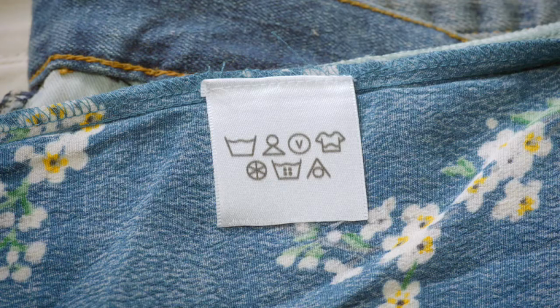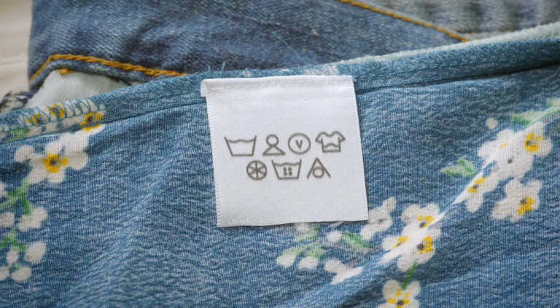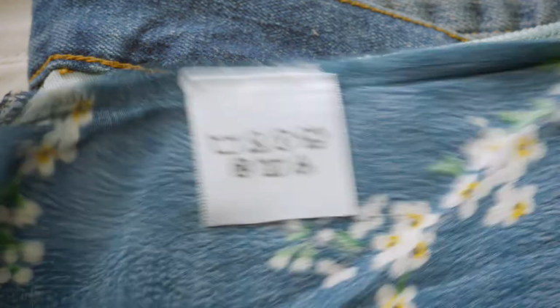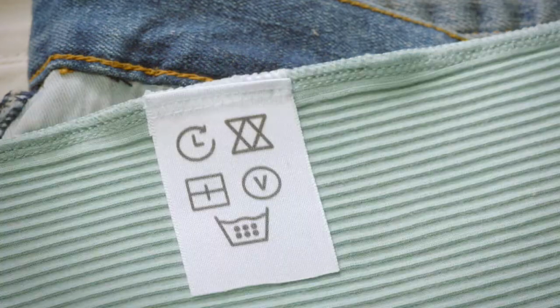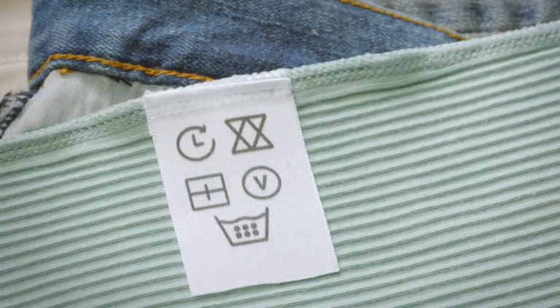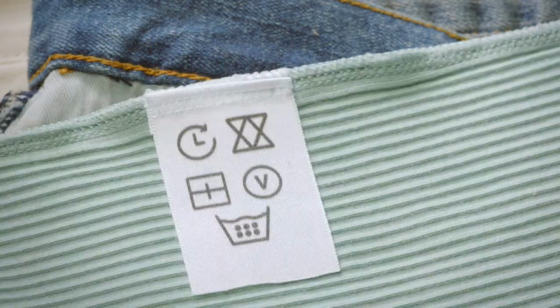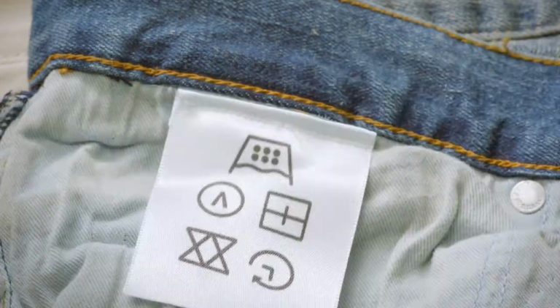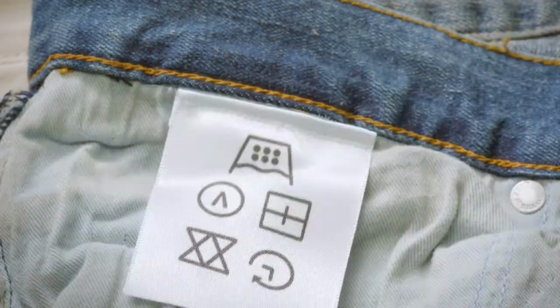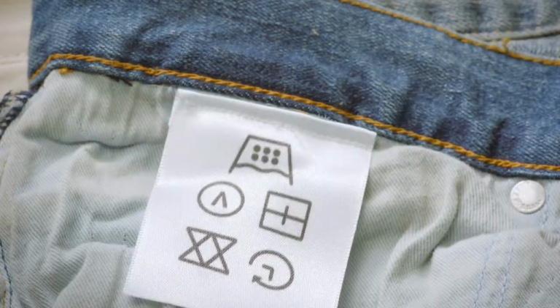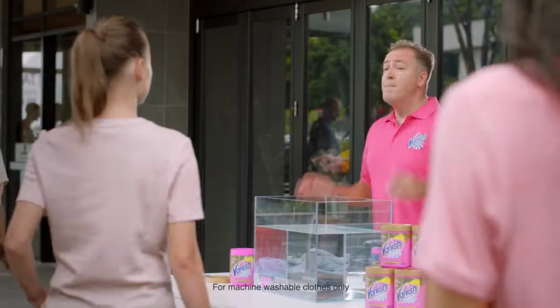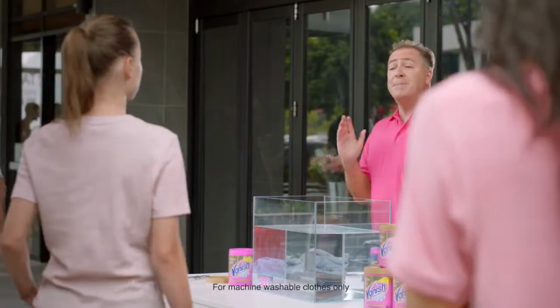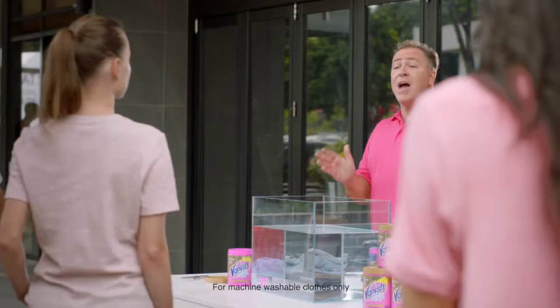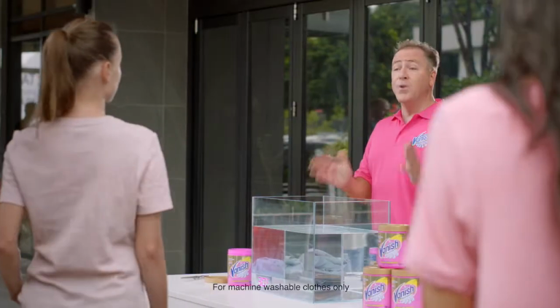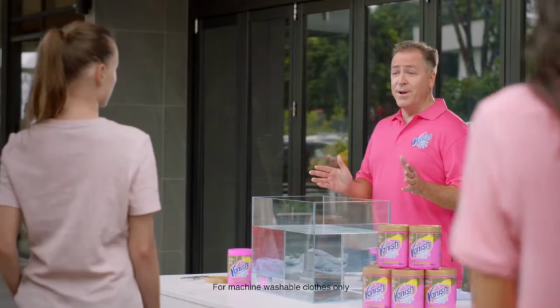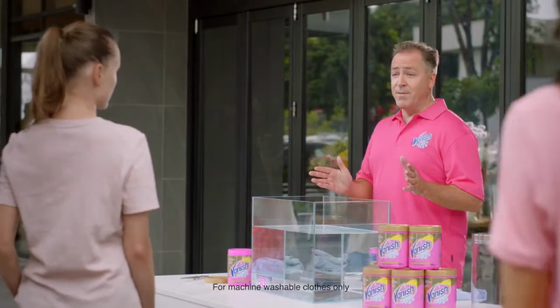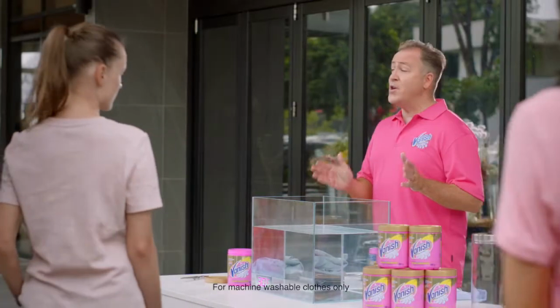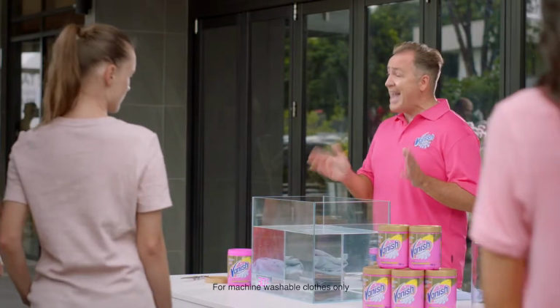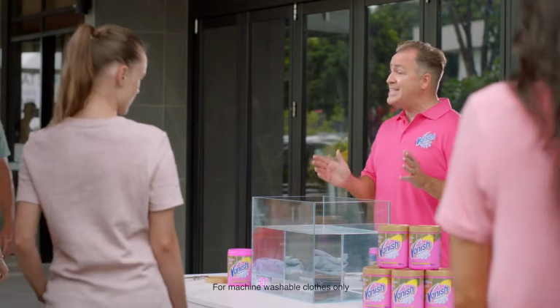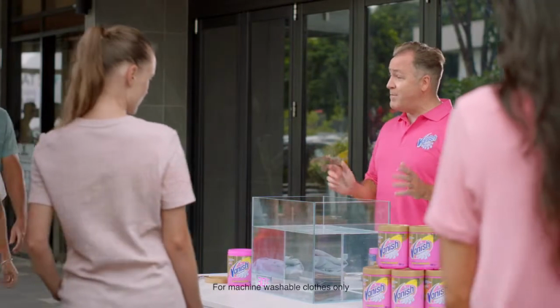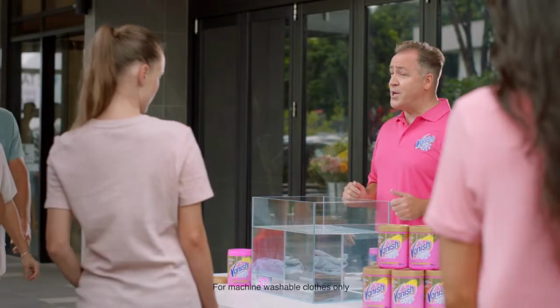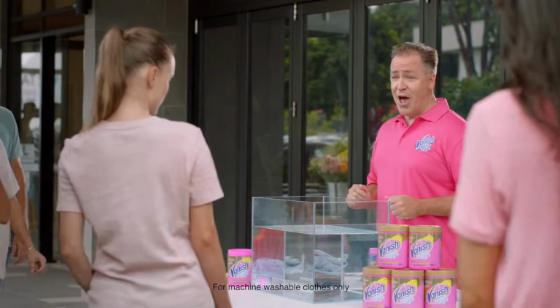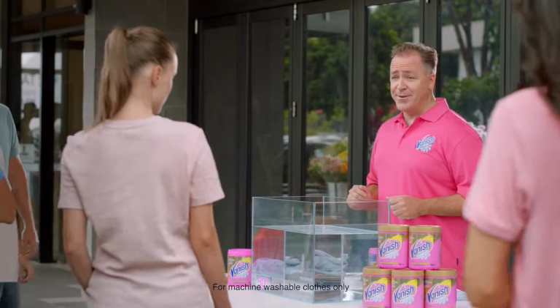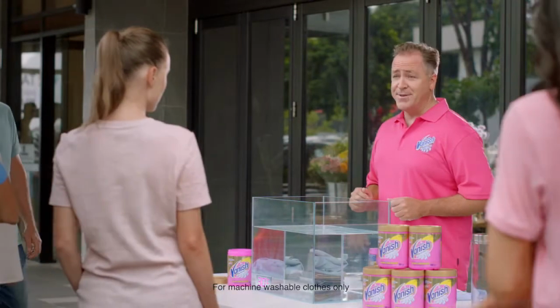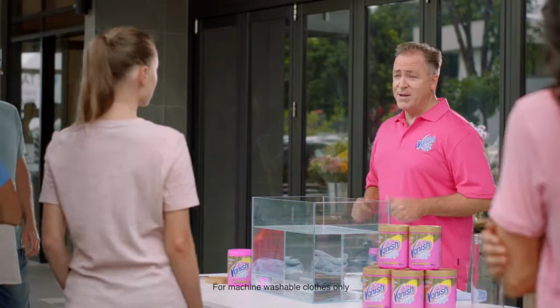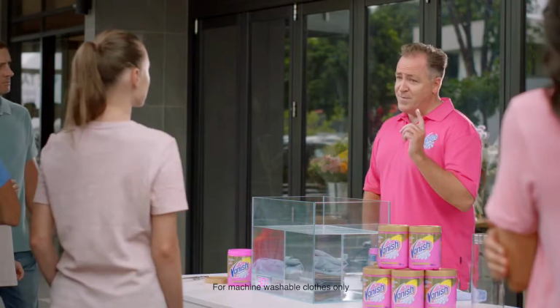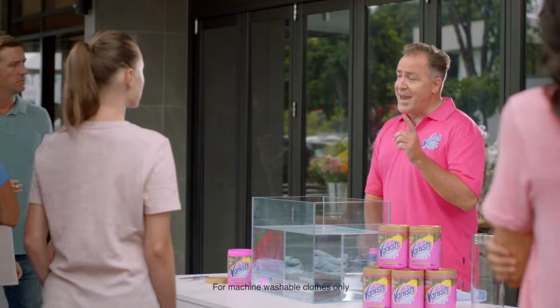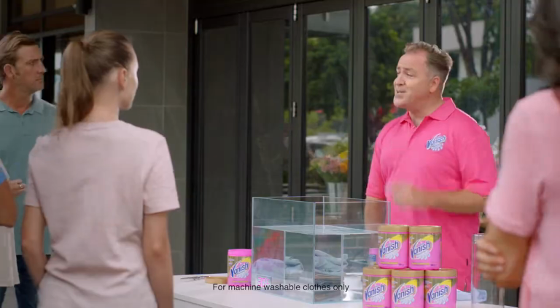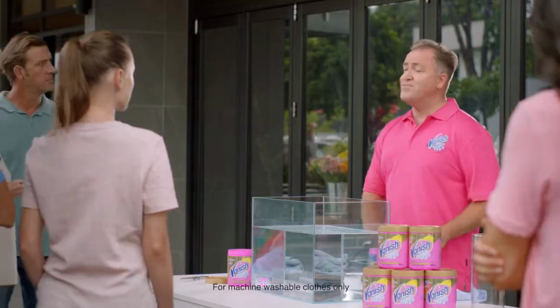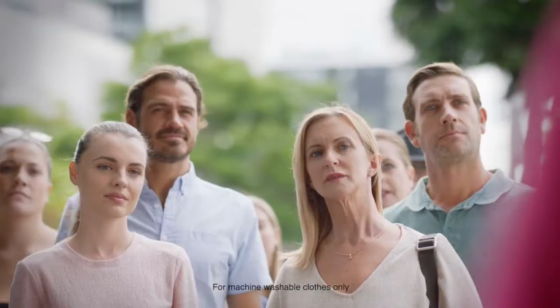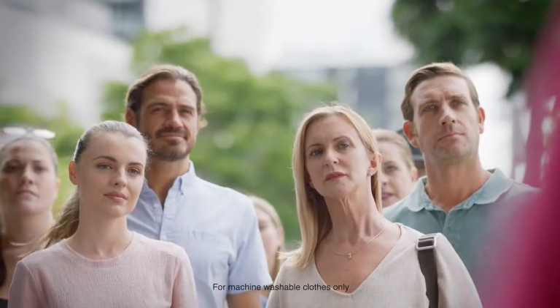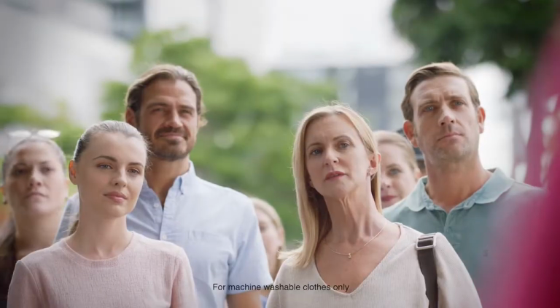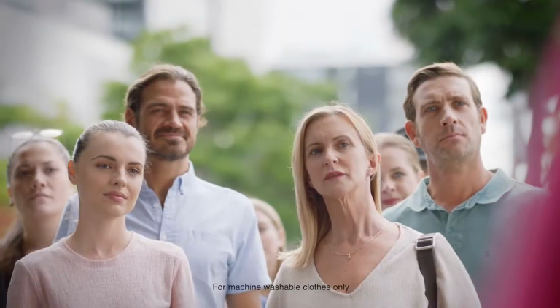Wash labels are confusing, but by ignoring them, you can damage your clothes. With Vanish, you can forget them.